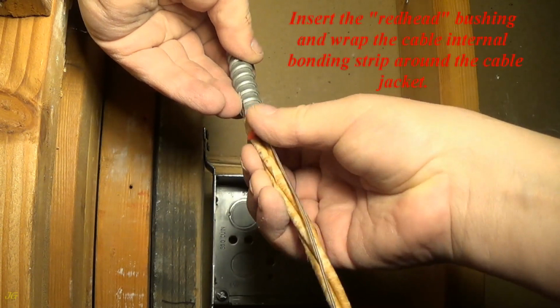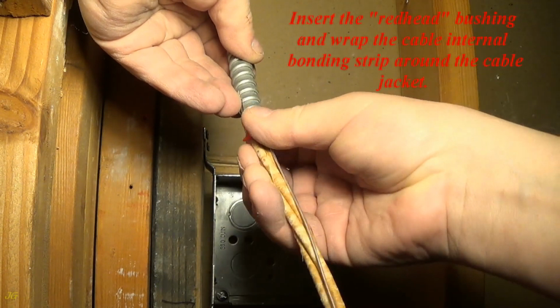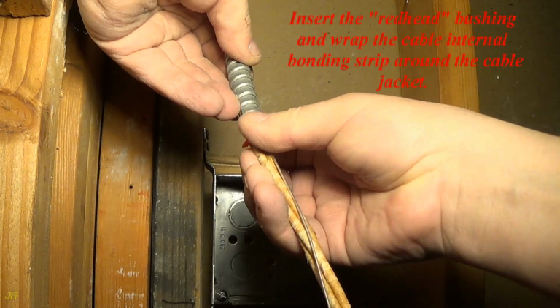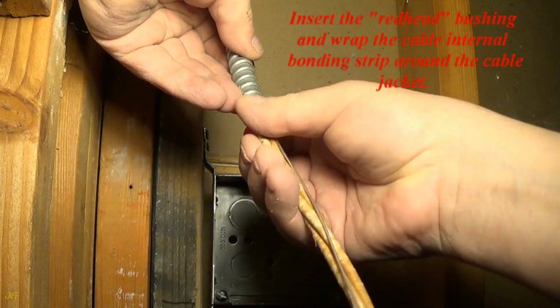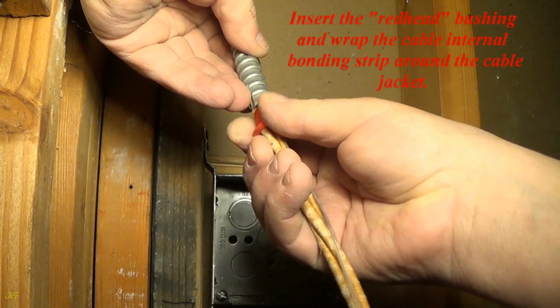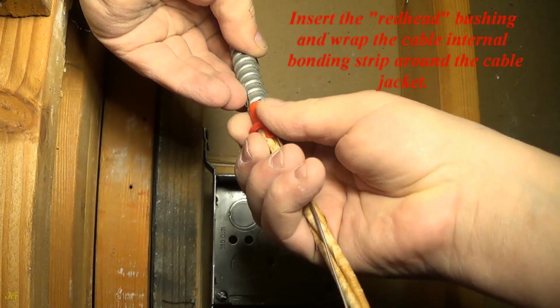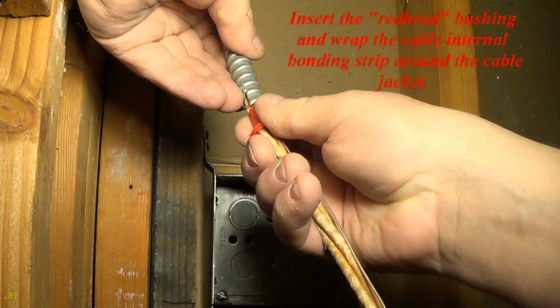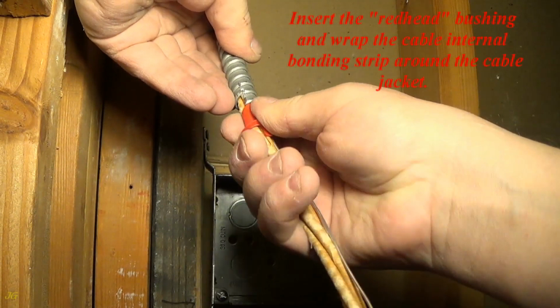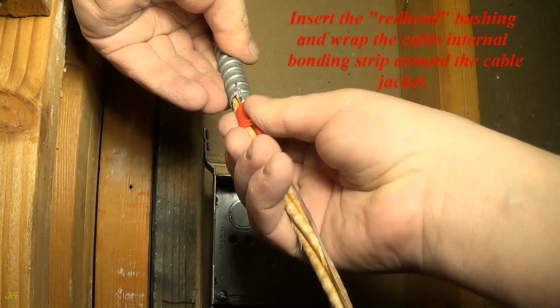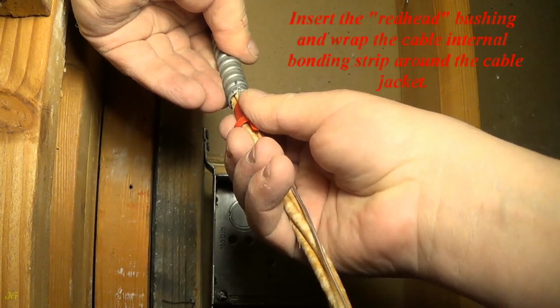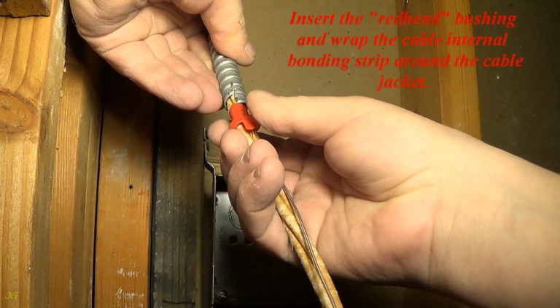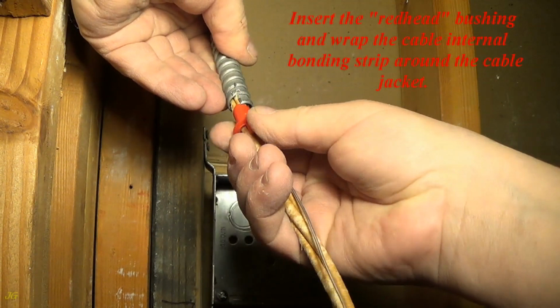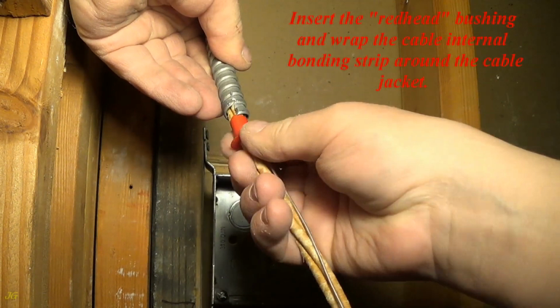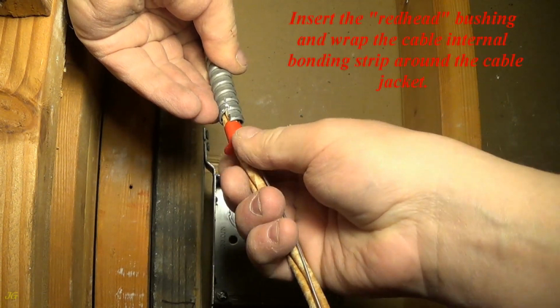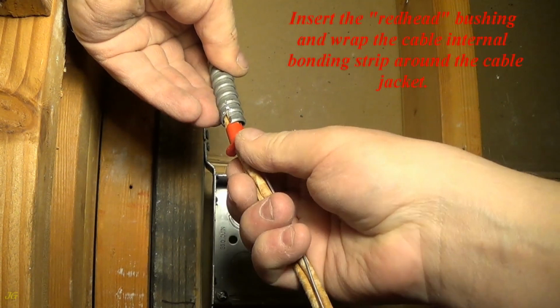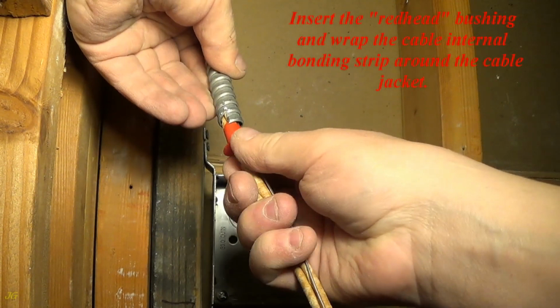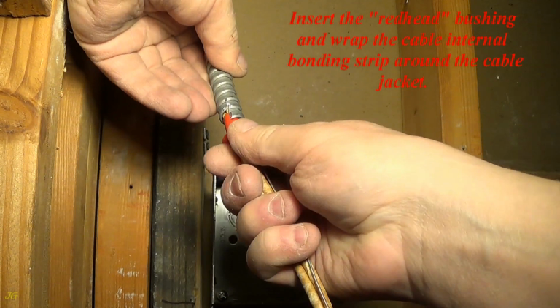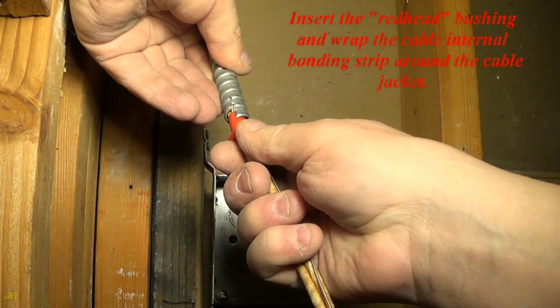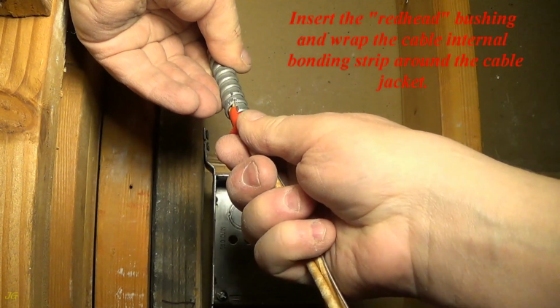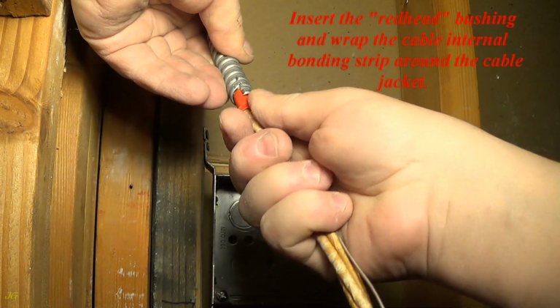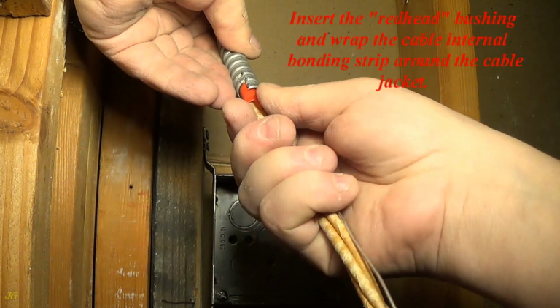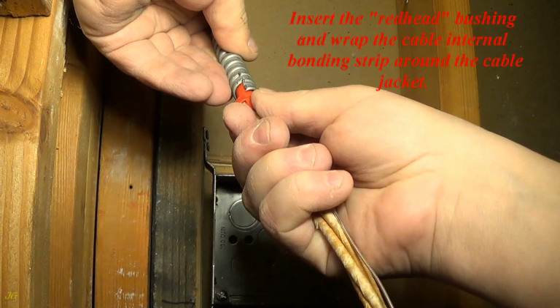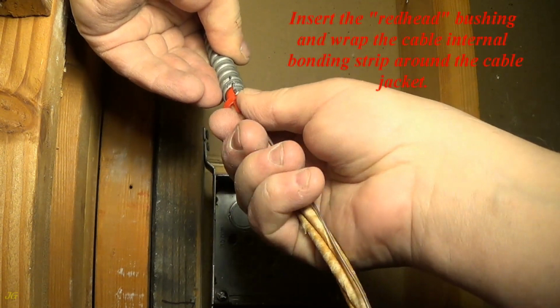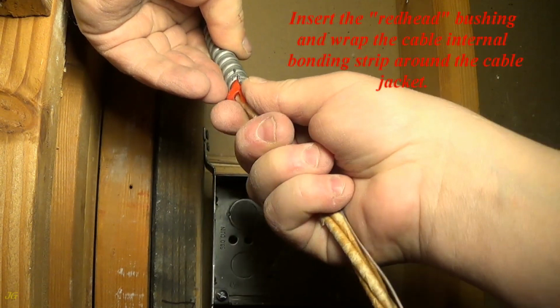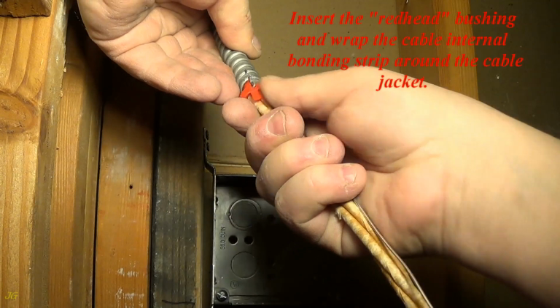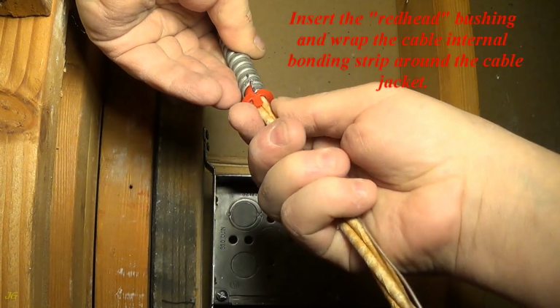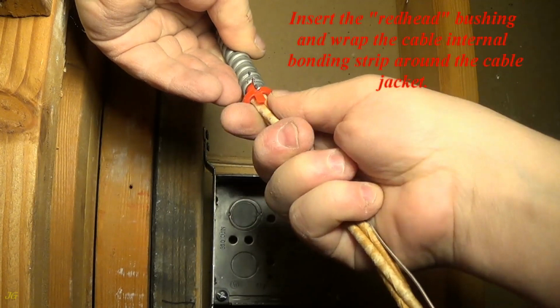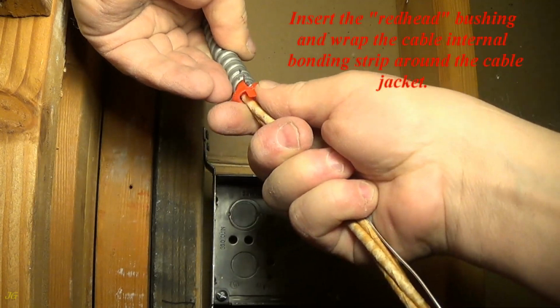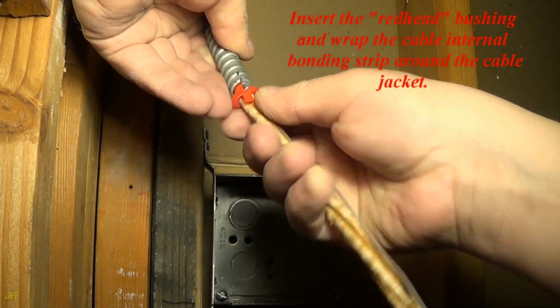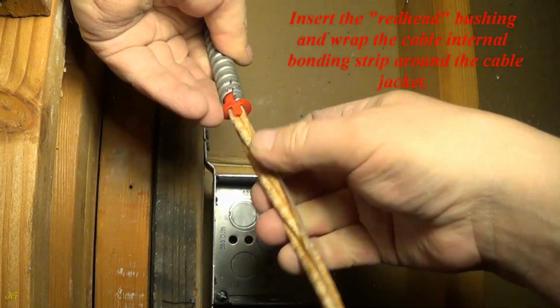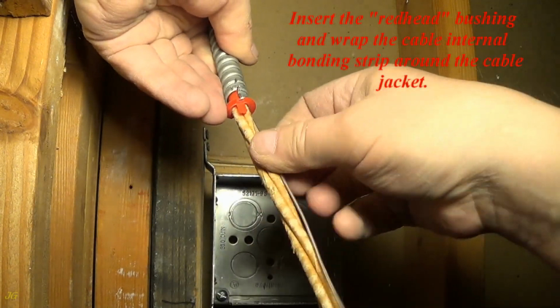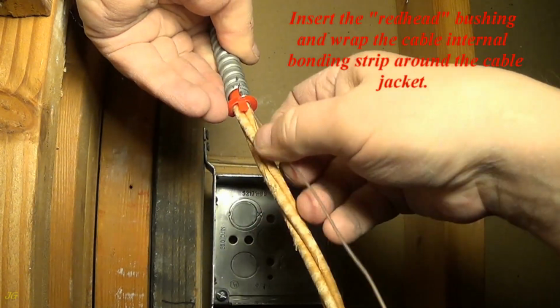Insert the redhead bushing and wrap the cable's internal bonding strip around the cable jacket.